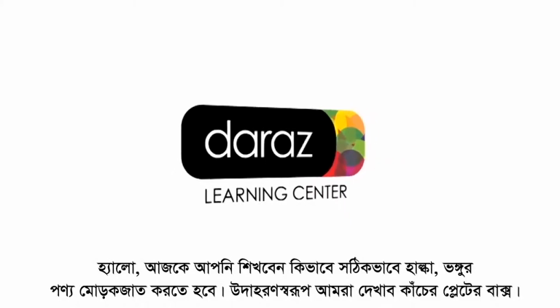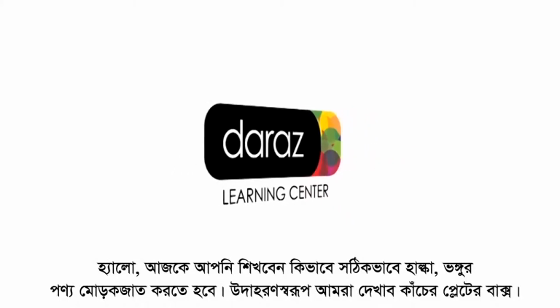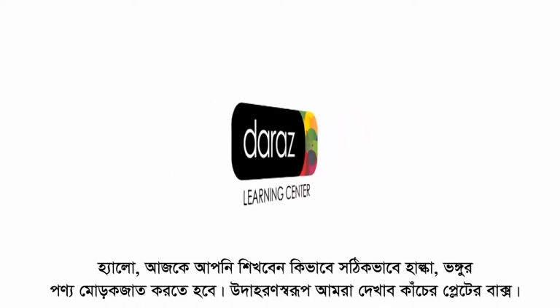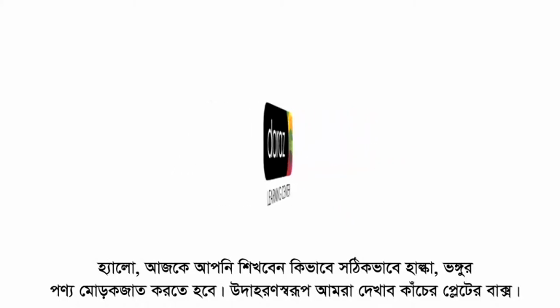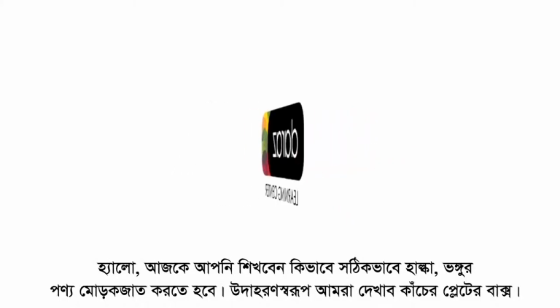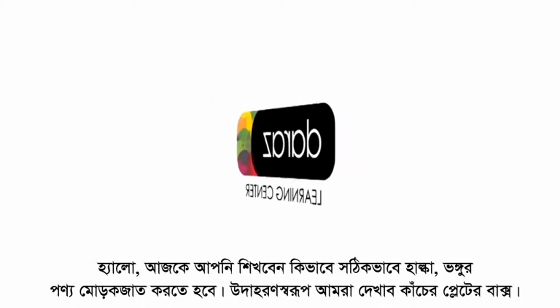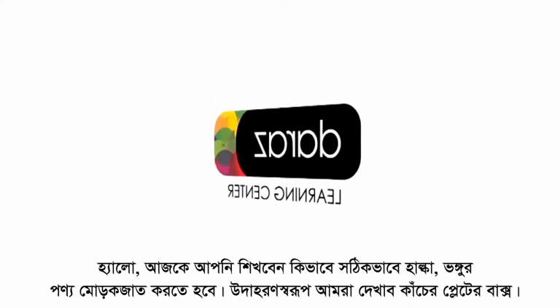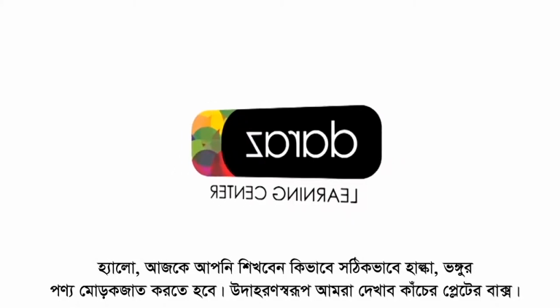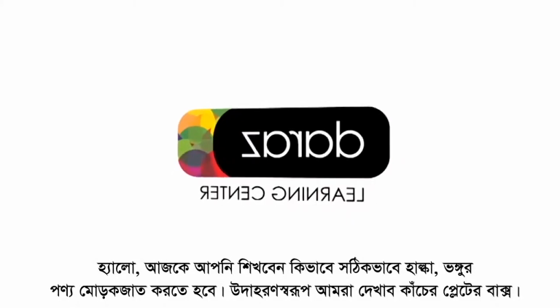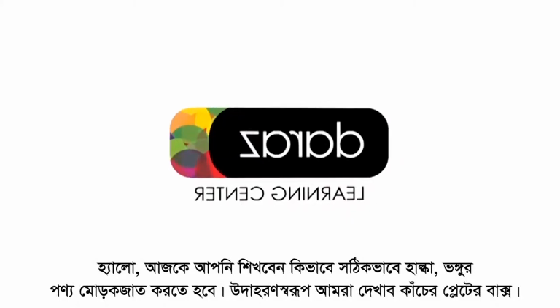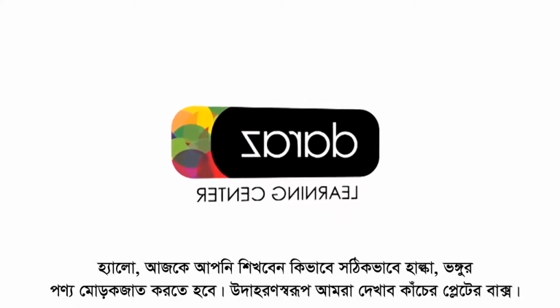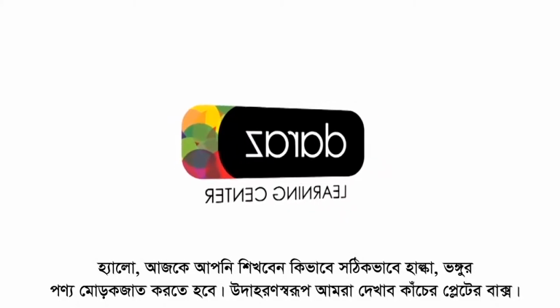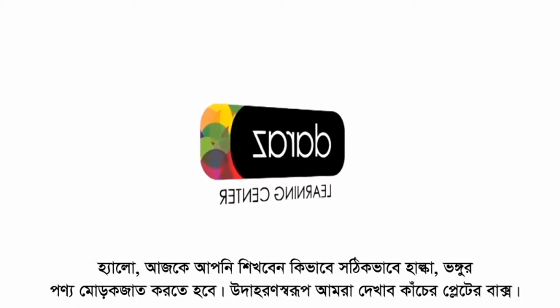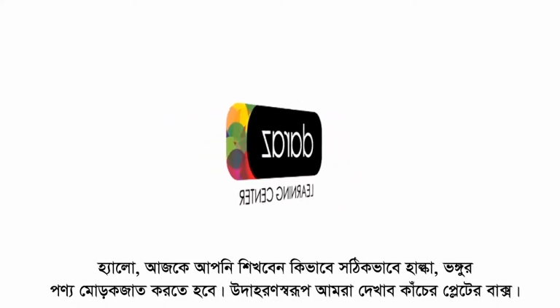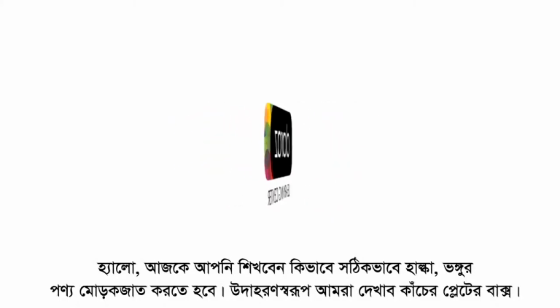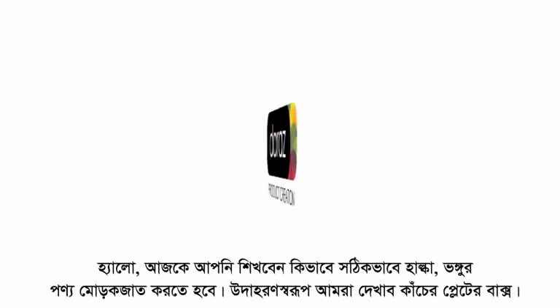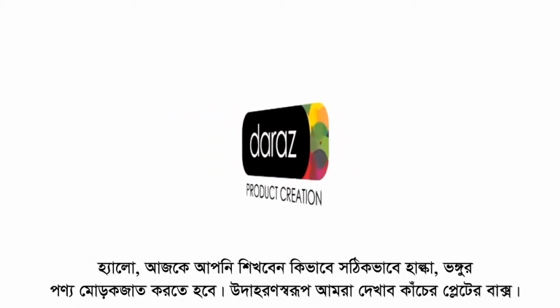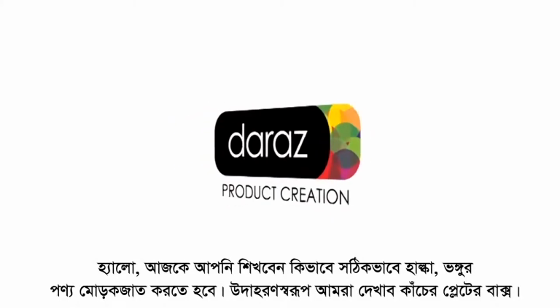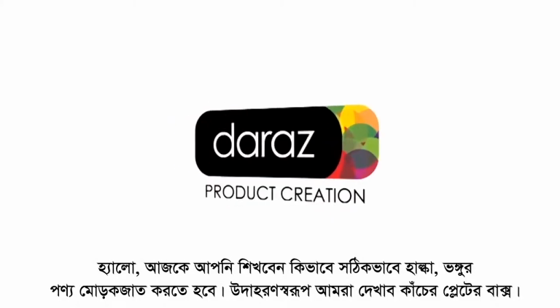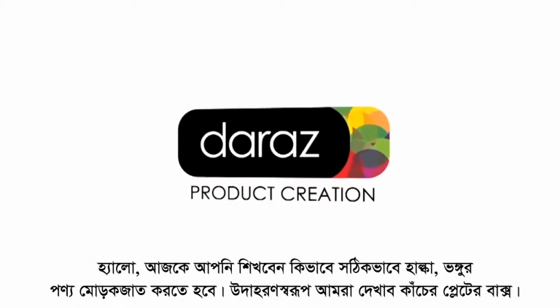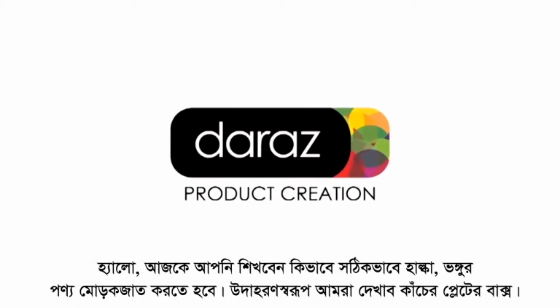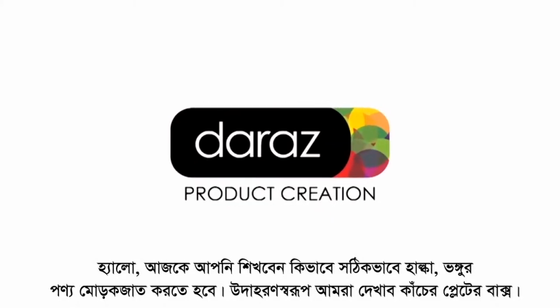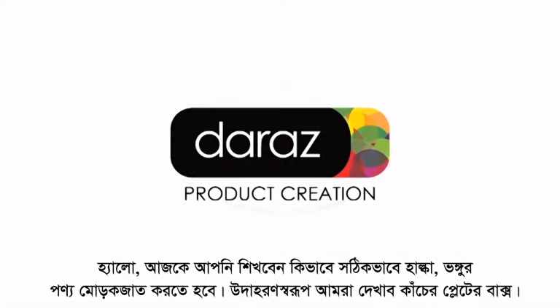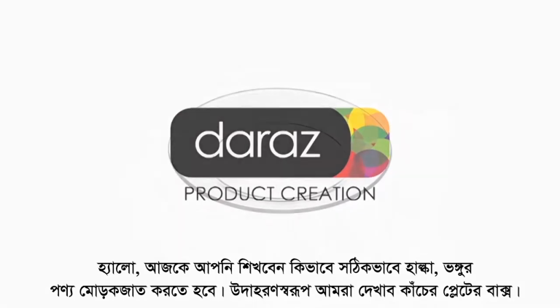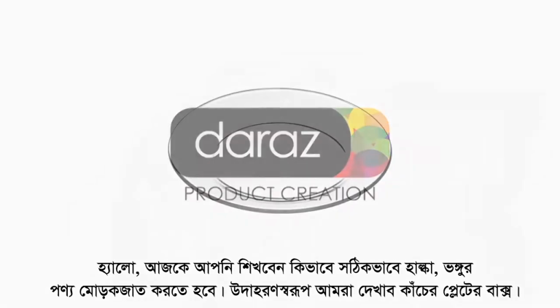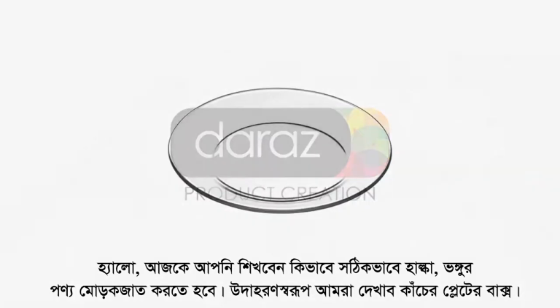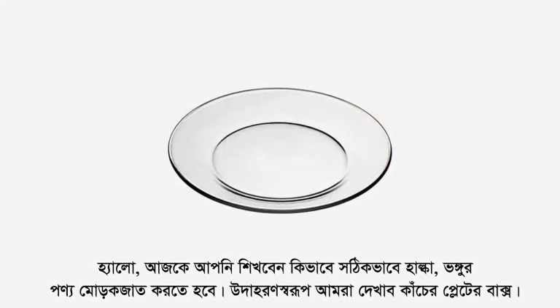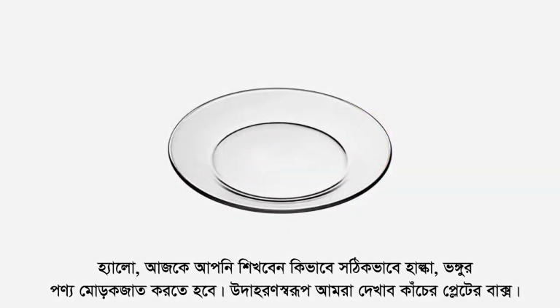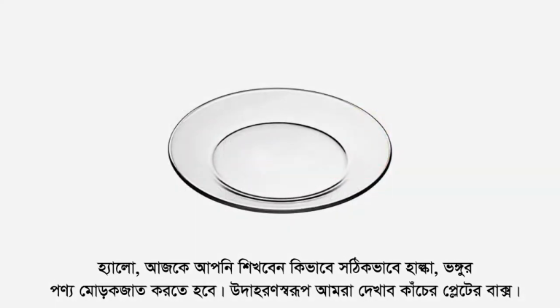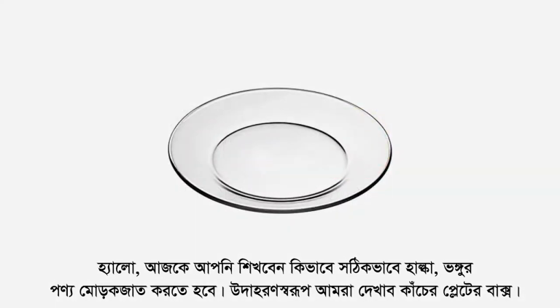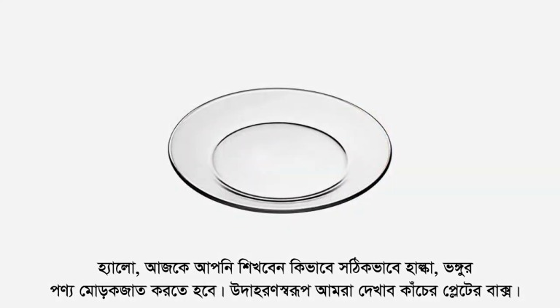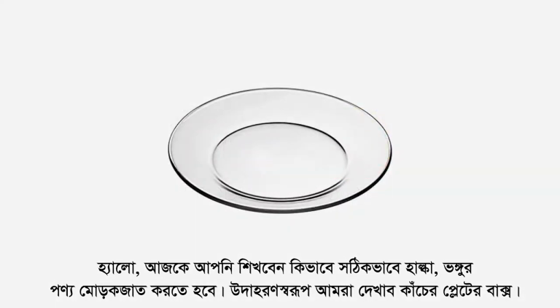Hello! Today you will learn how to properly pack non-bulky, fragile items with the example of a box of glass plates.